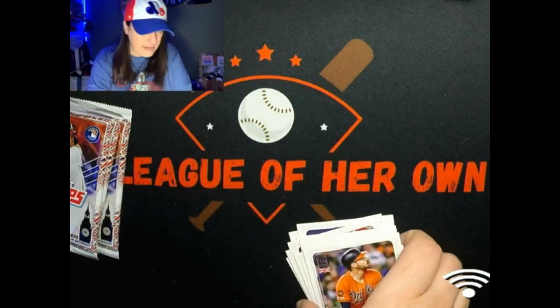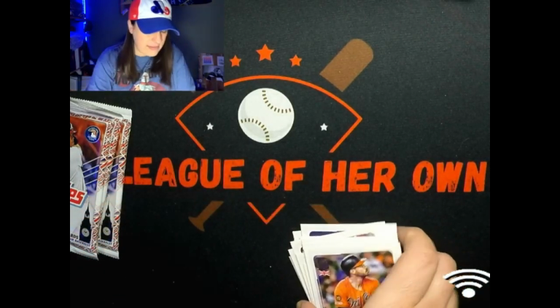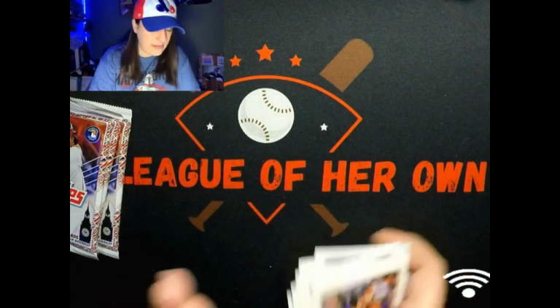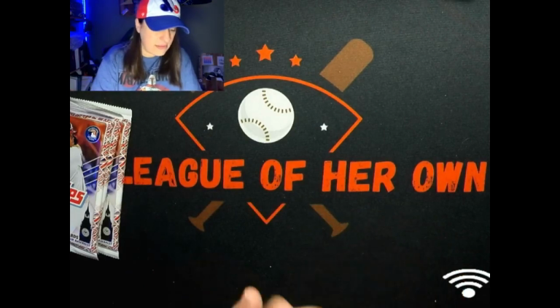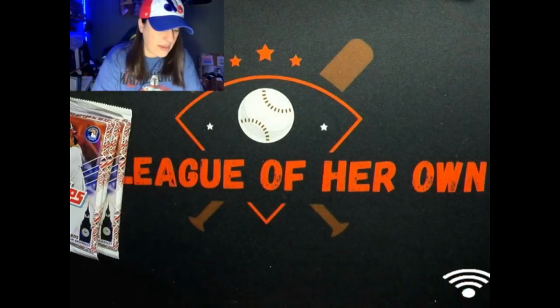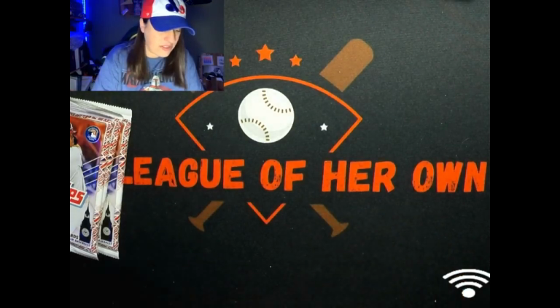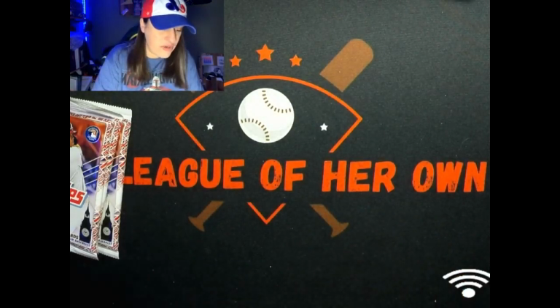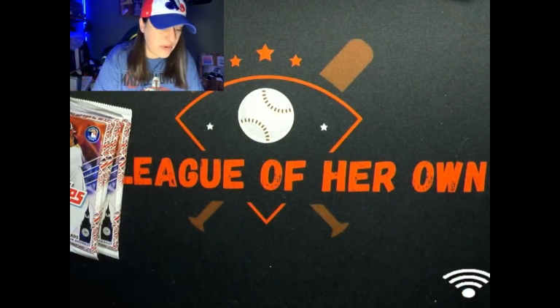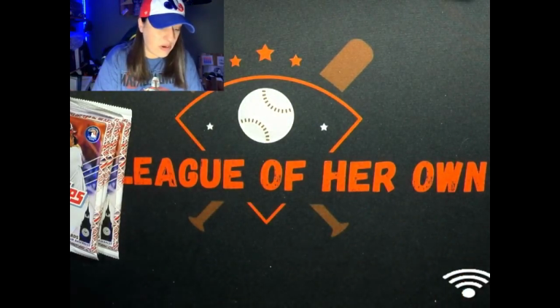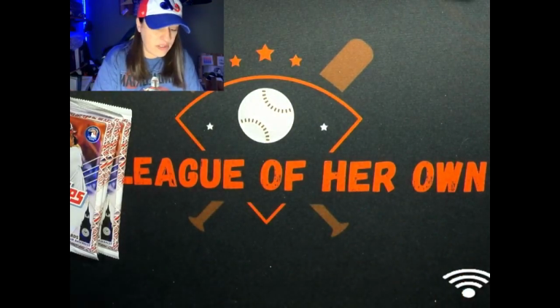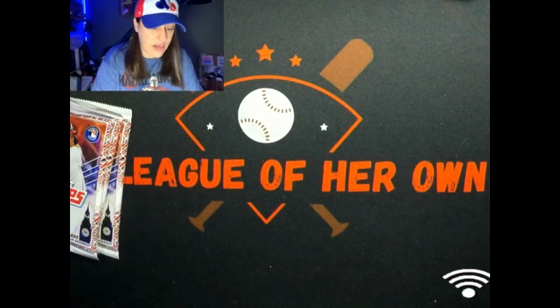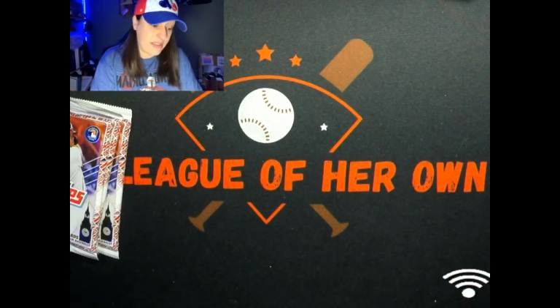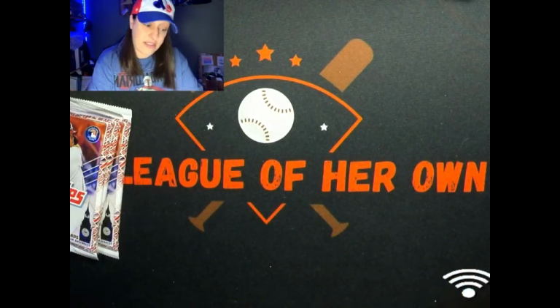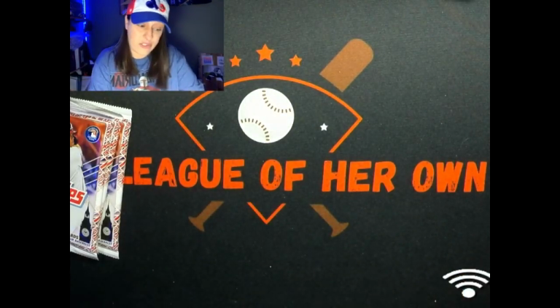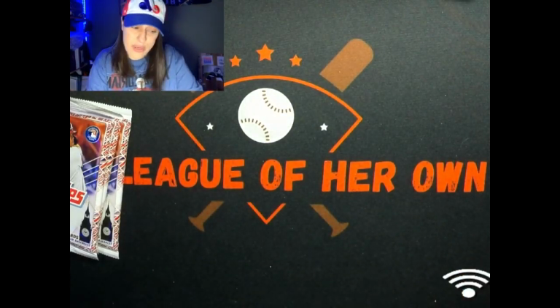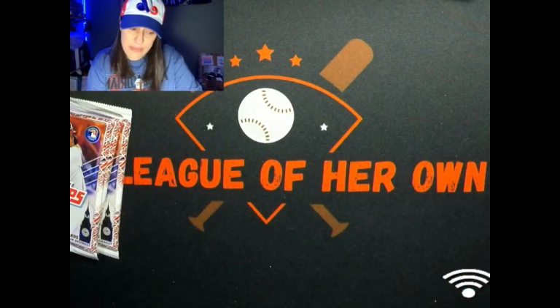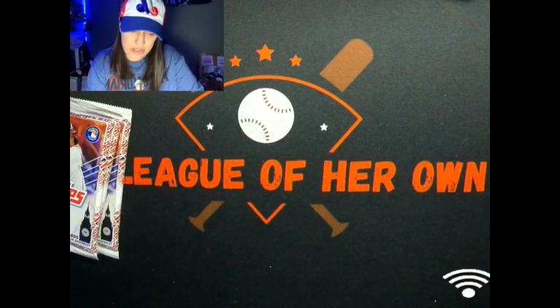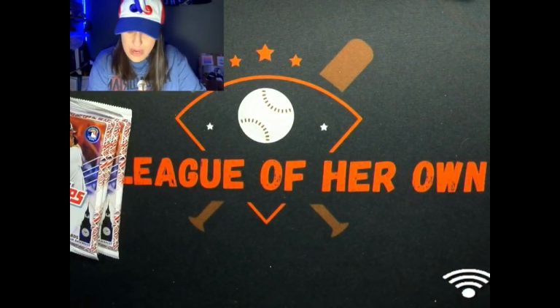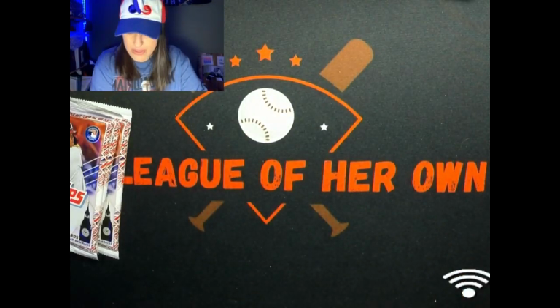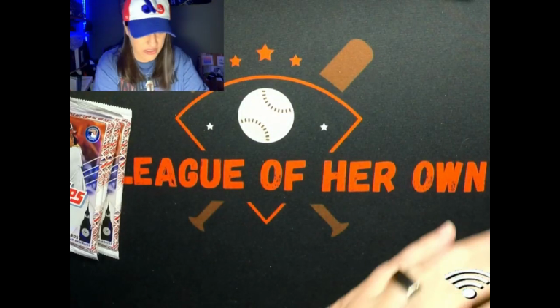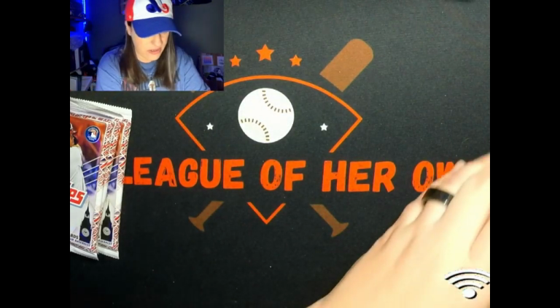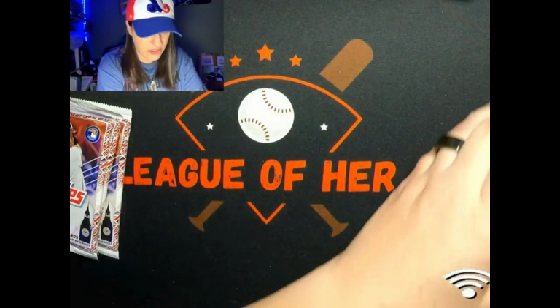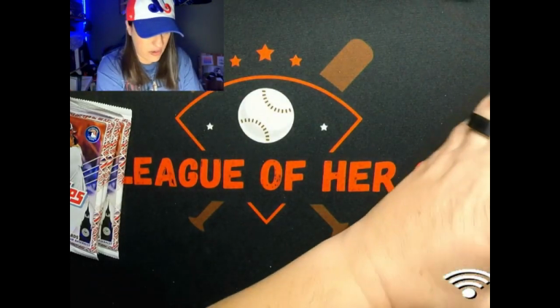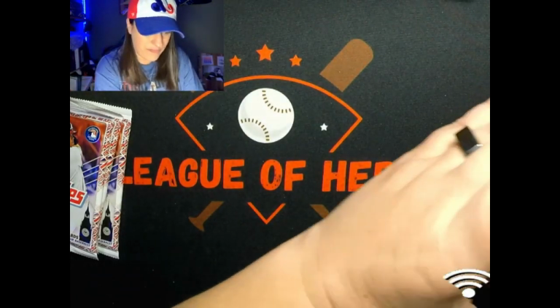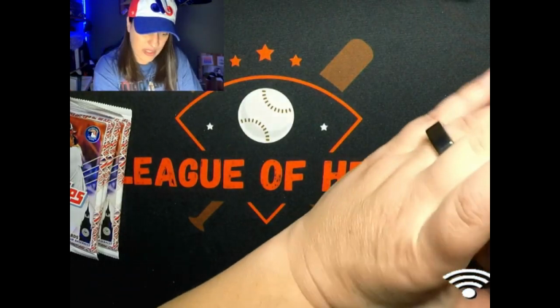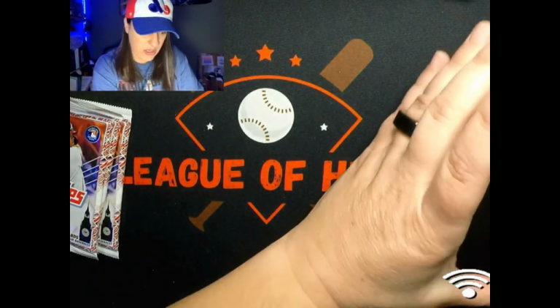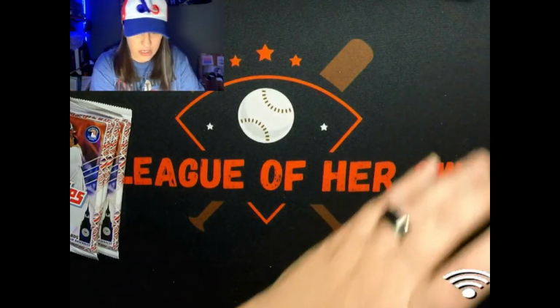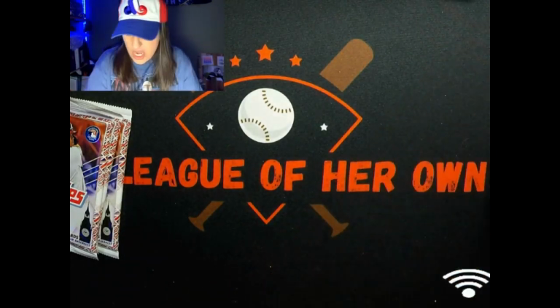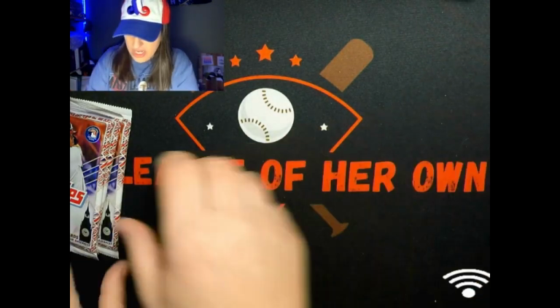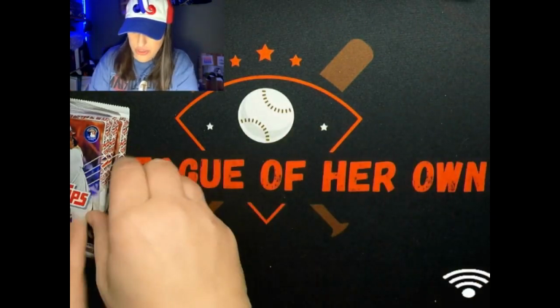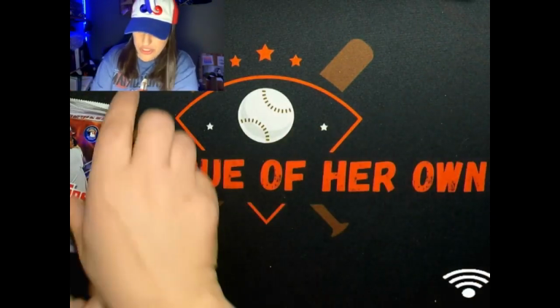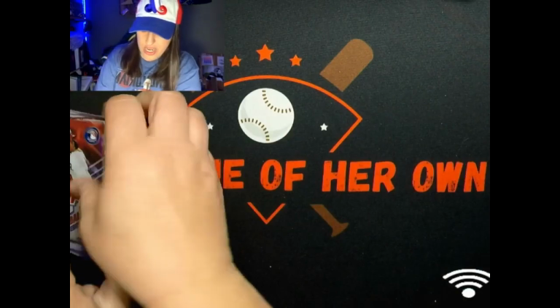And we got a nice Bryce Harper black out of 125. So three packs in, I got two numbered cards already and that sweet Mike Trout insert - not too shabby.